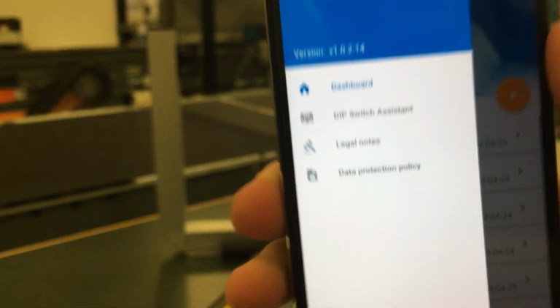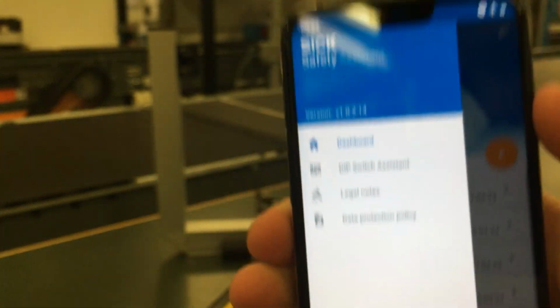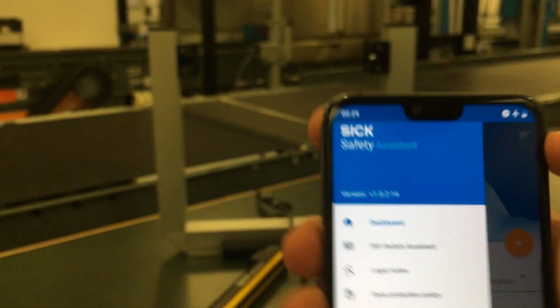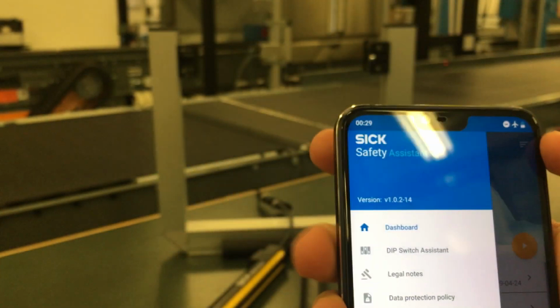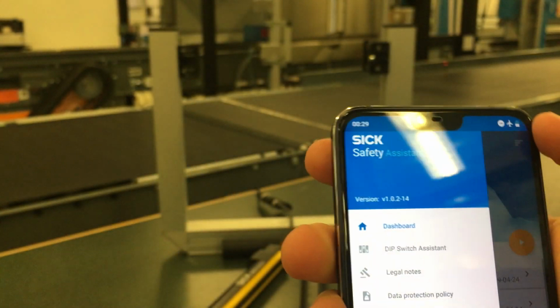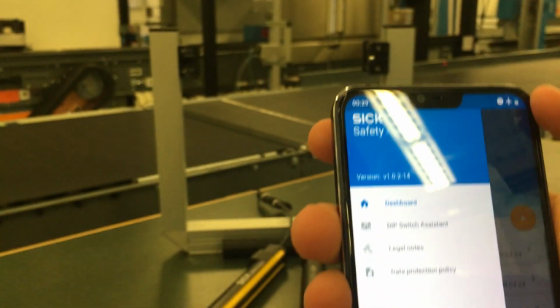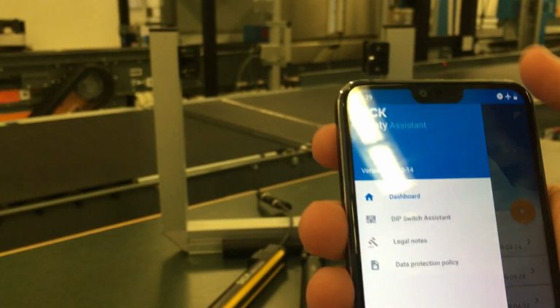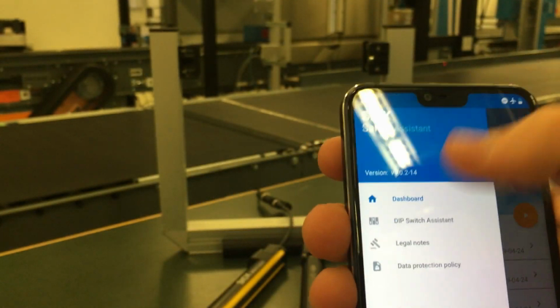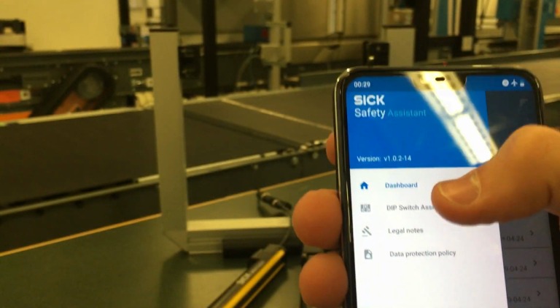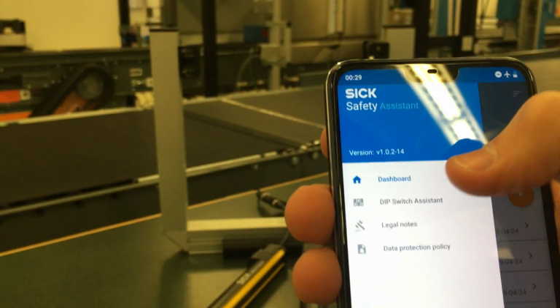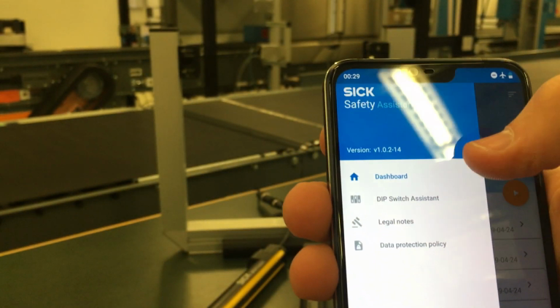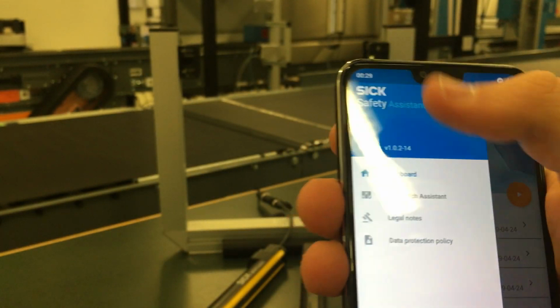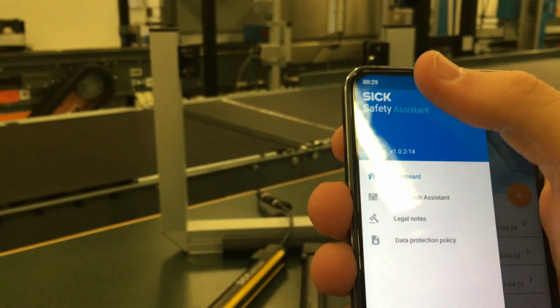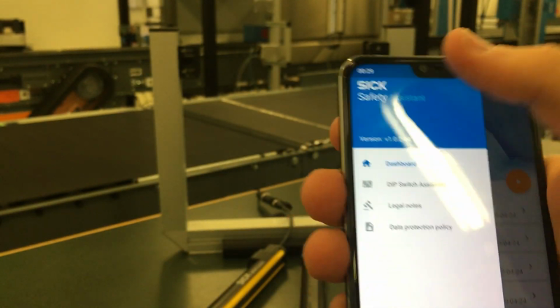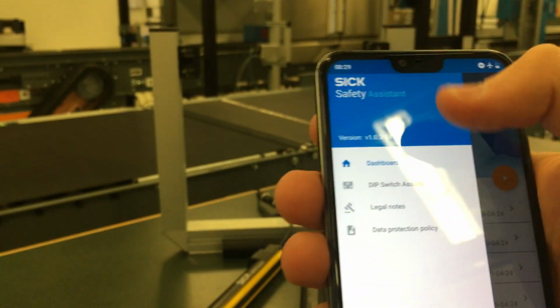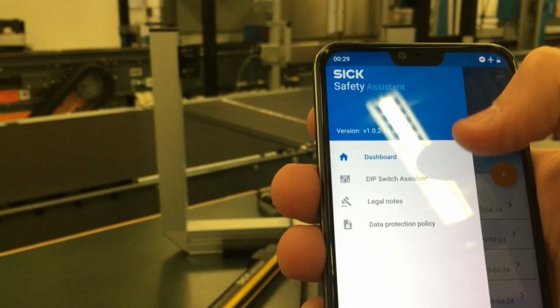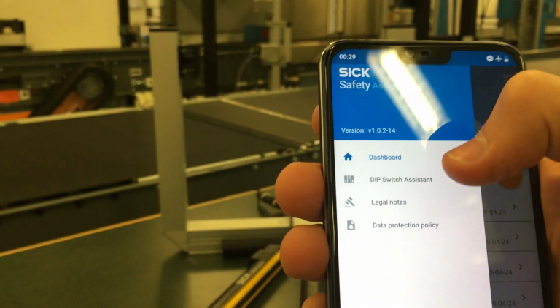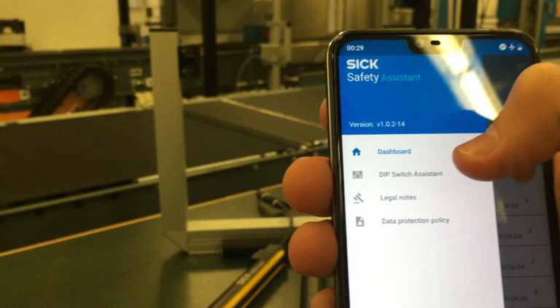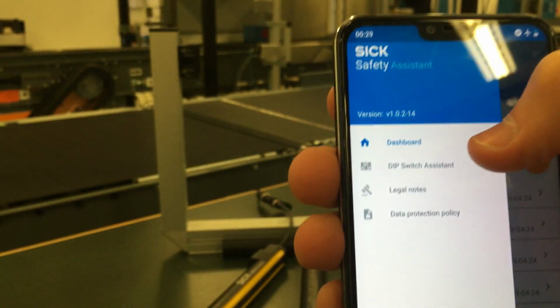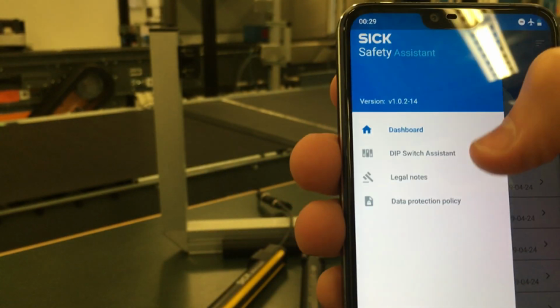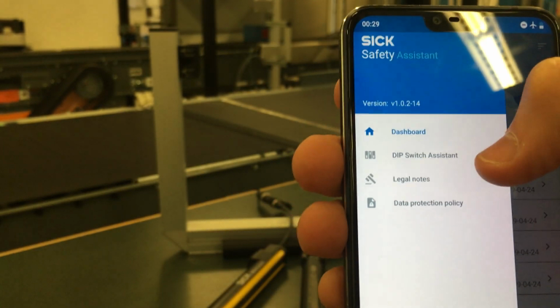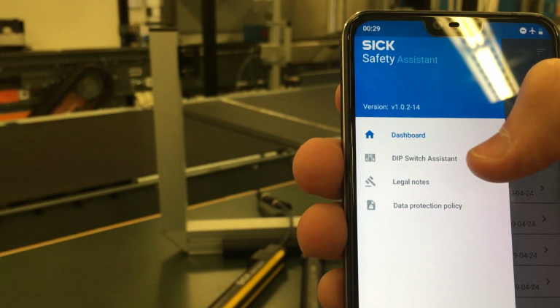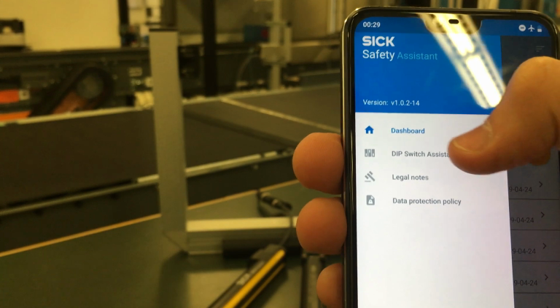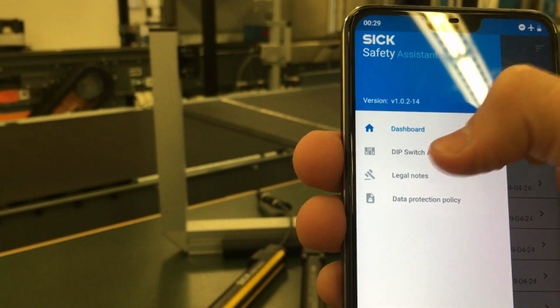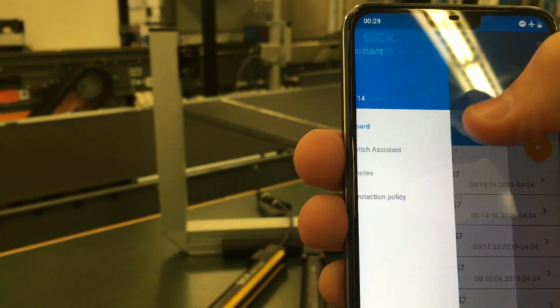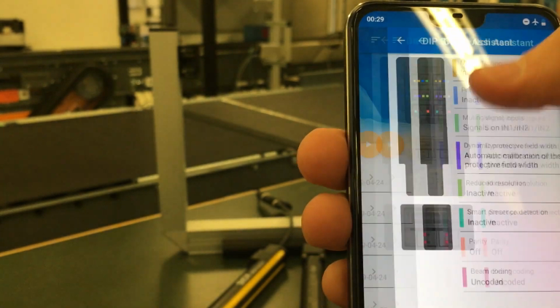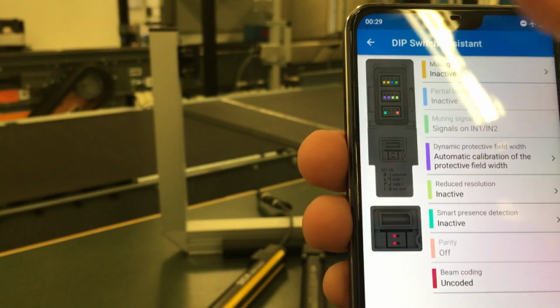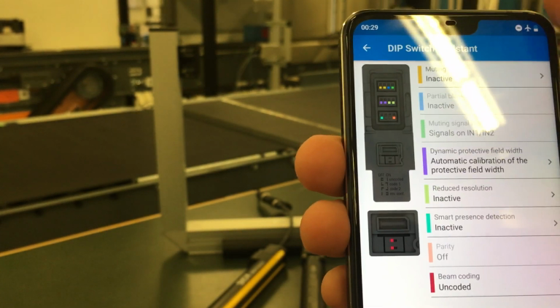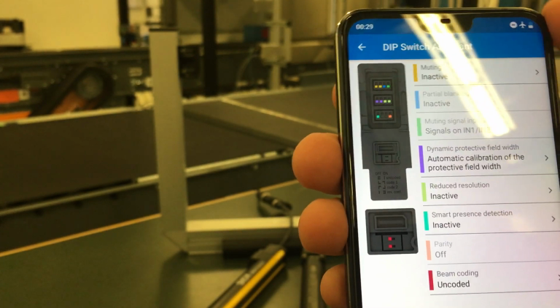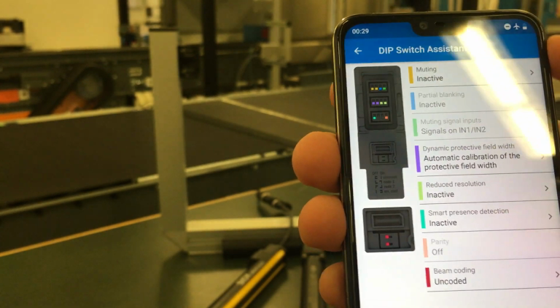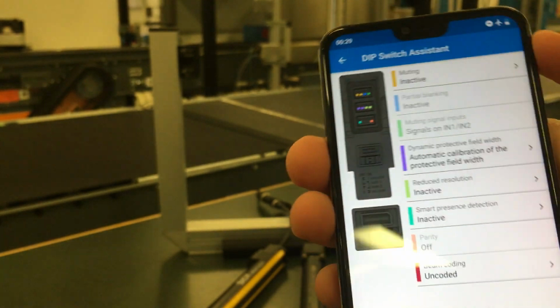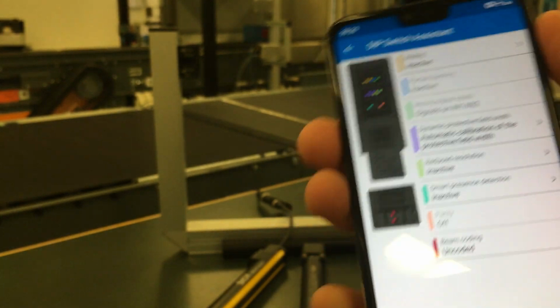I'm turning that on, I'm in the menu, and selecting DIP switch assisting.